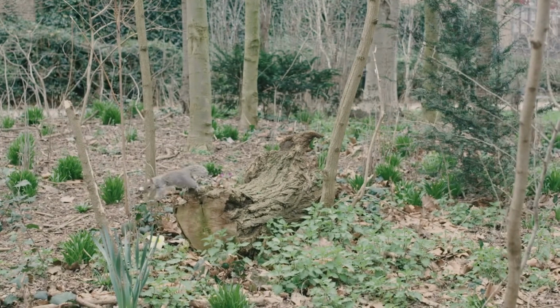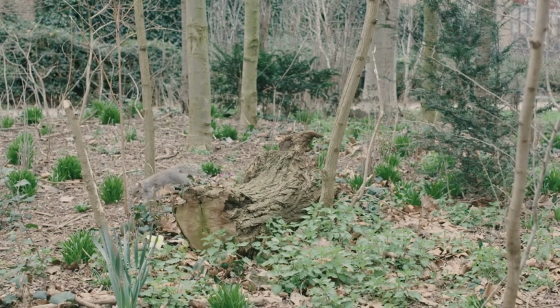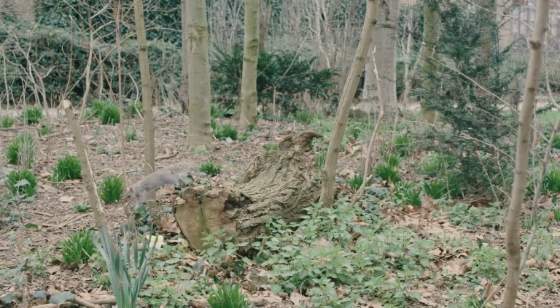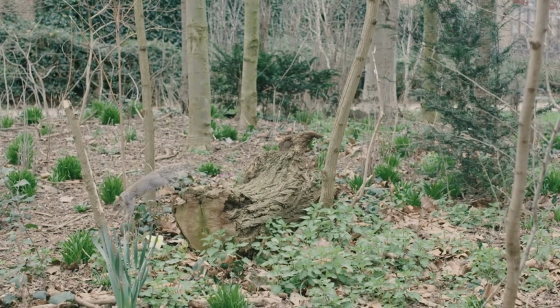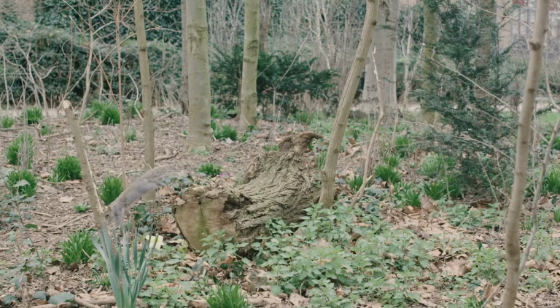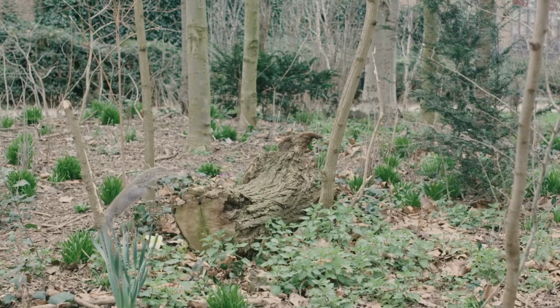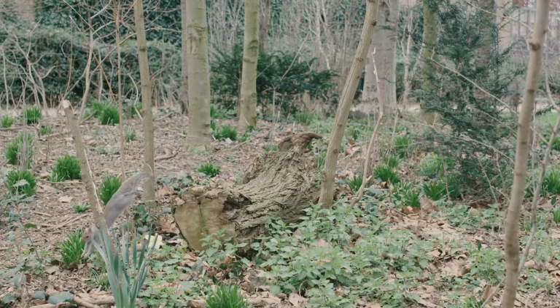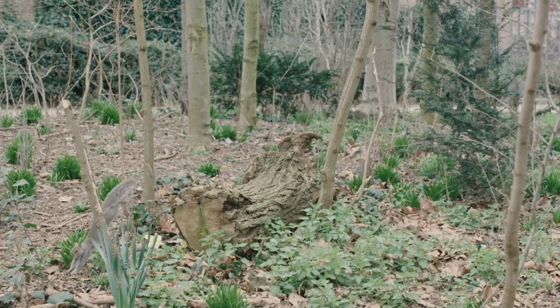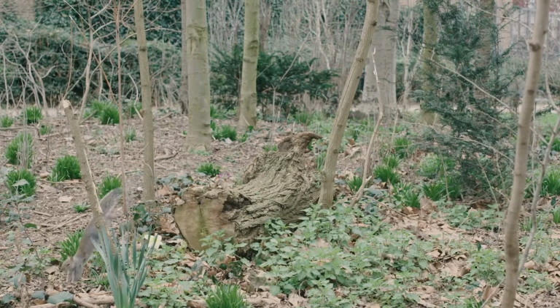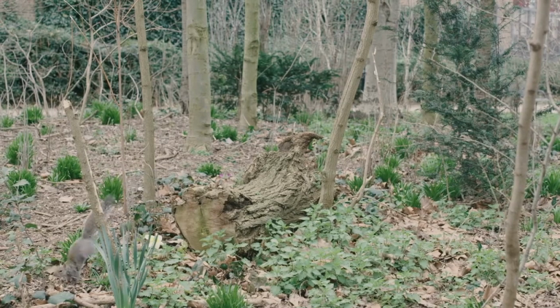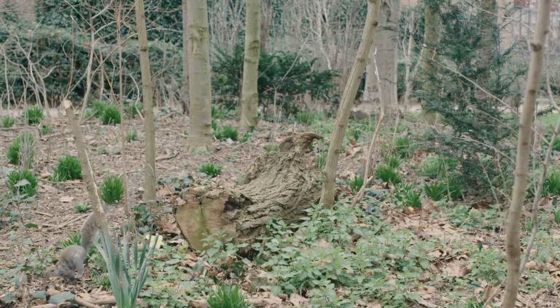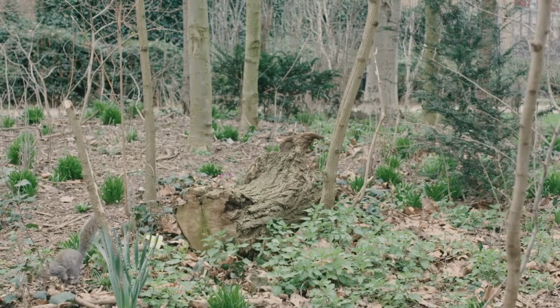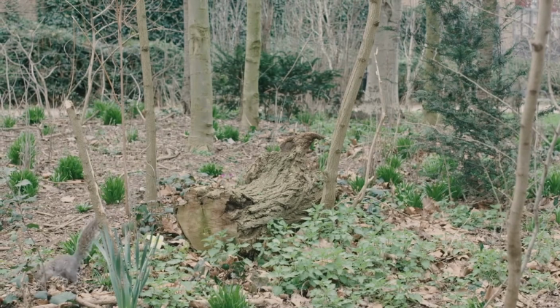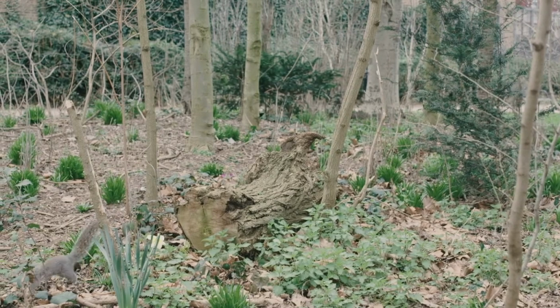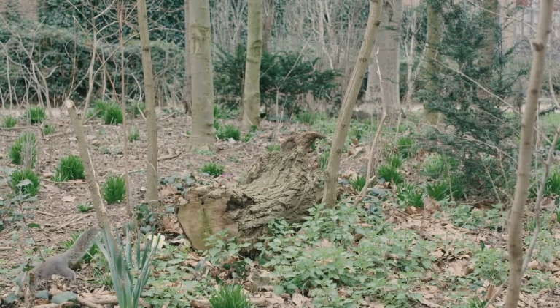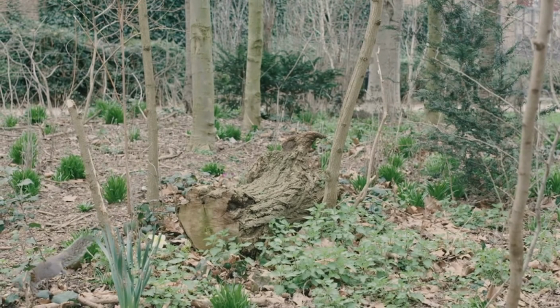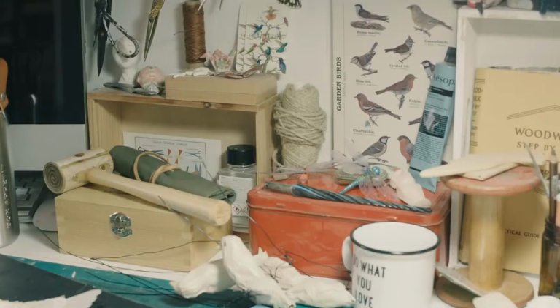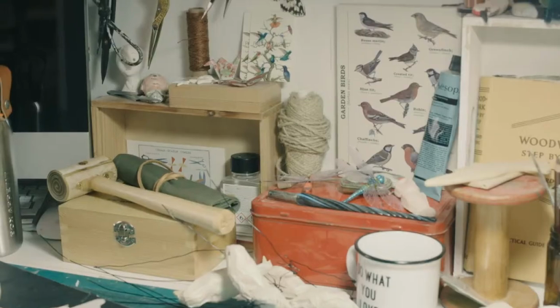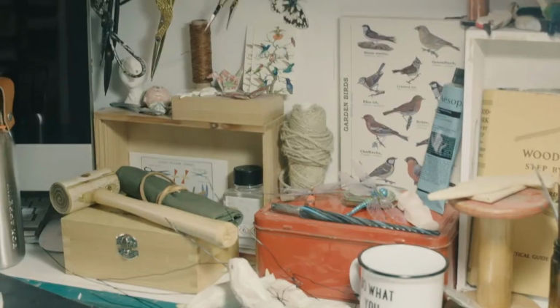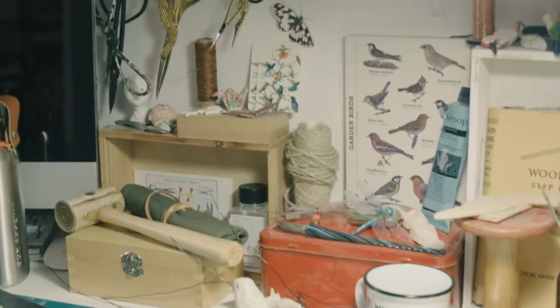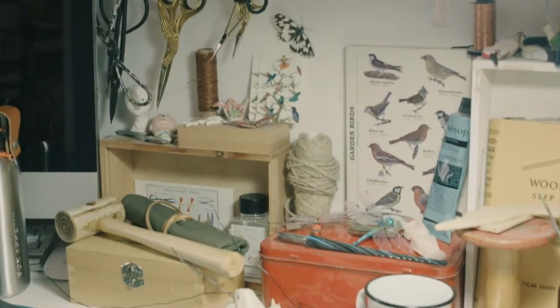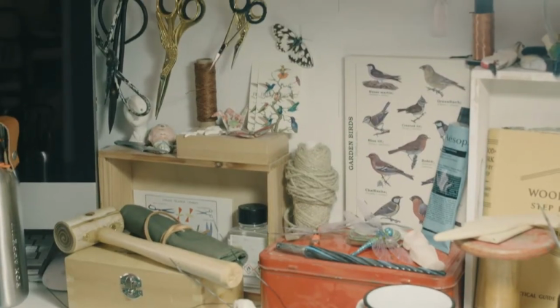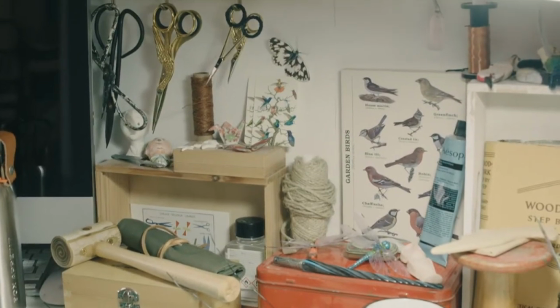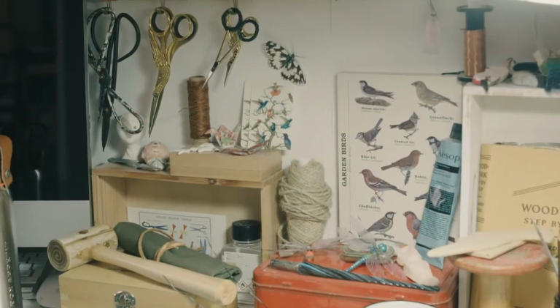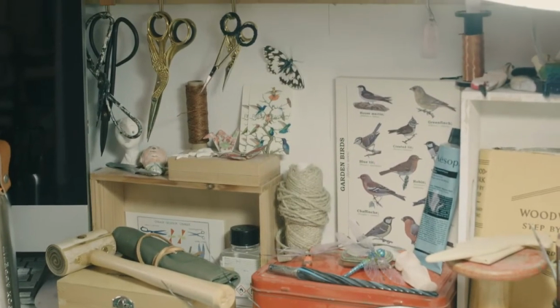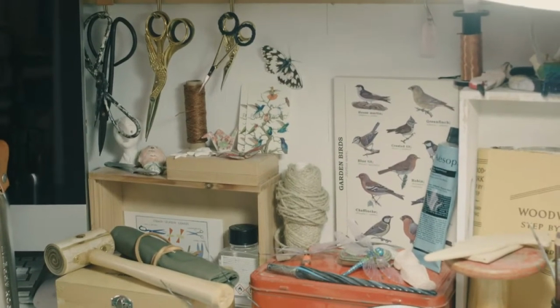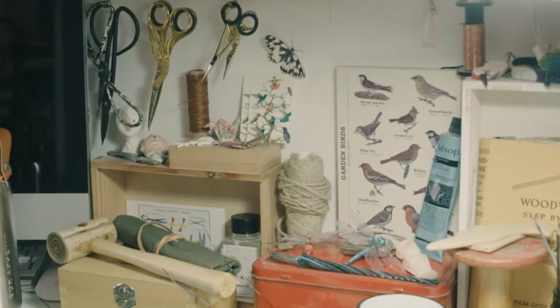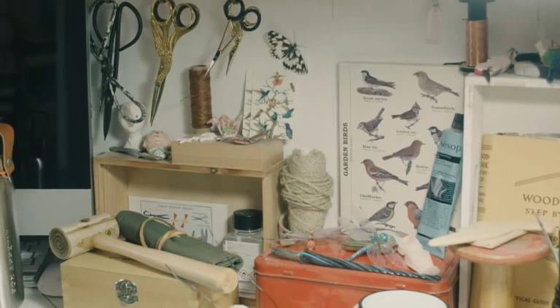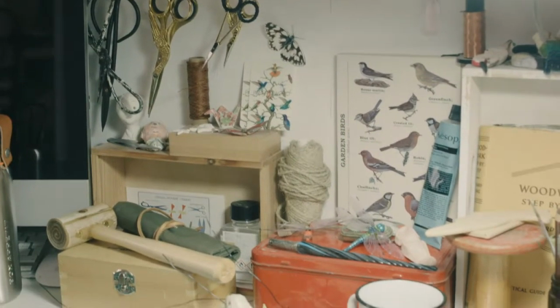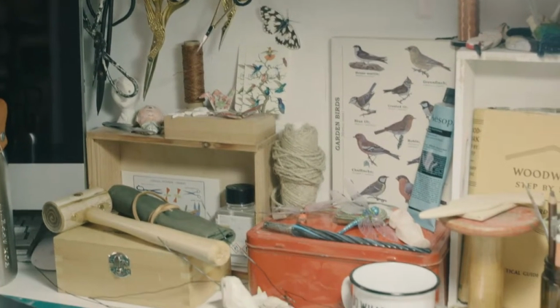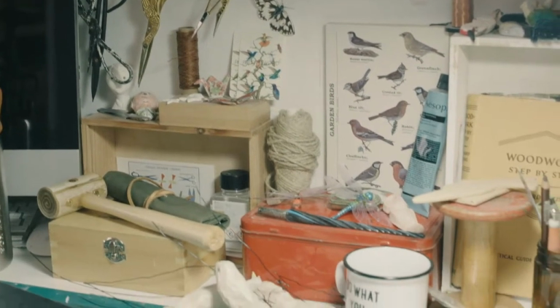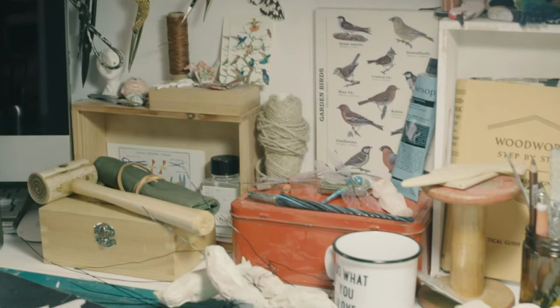It's not really about collecting the birds or trying to create as many as I can. It's just trying to recreate what I see.